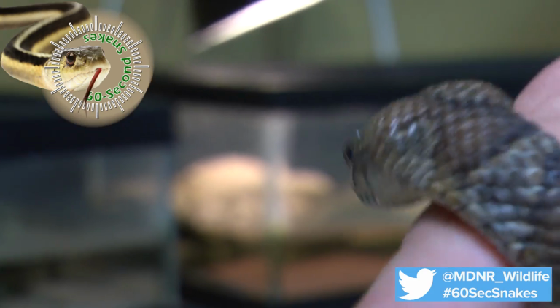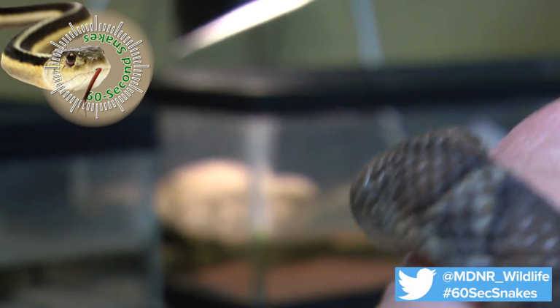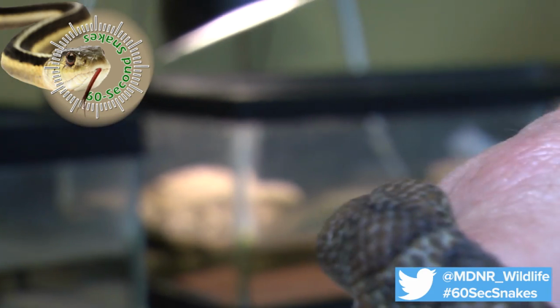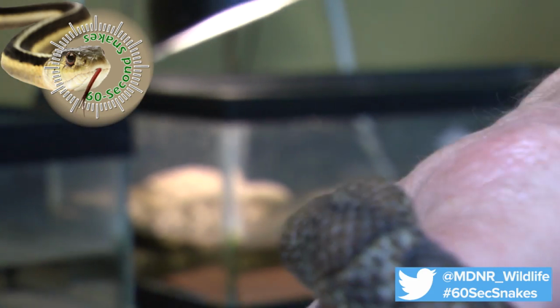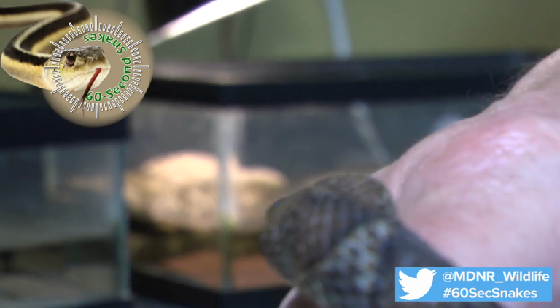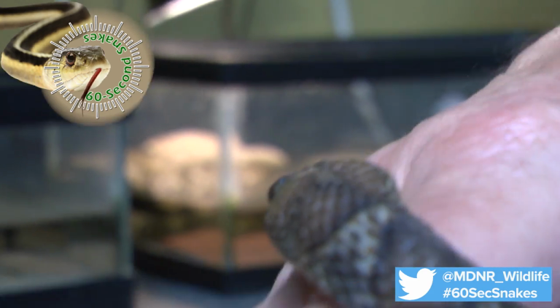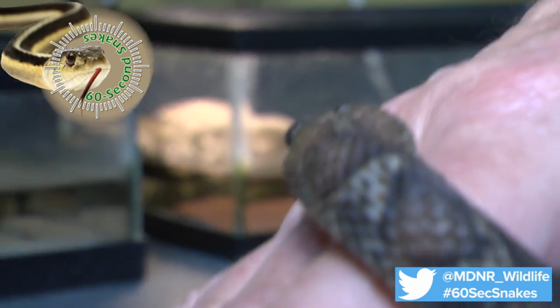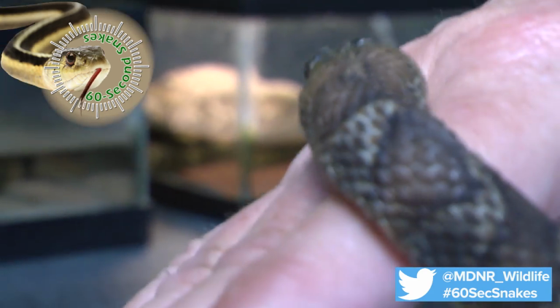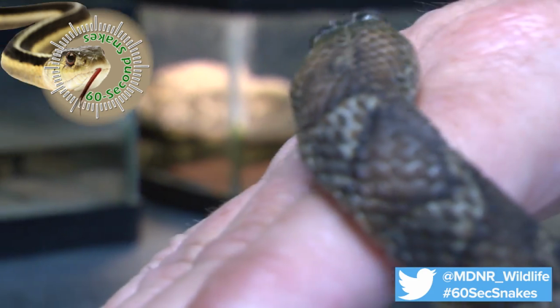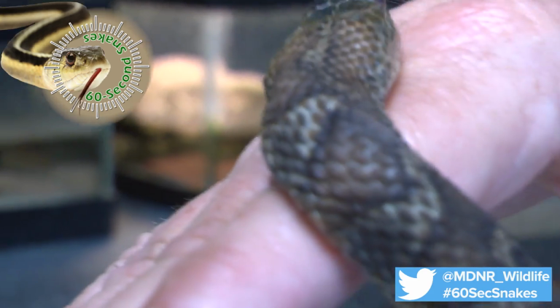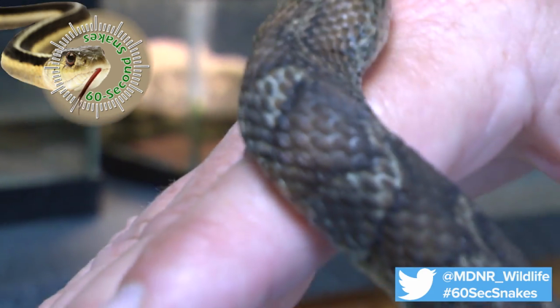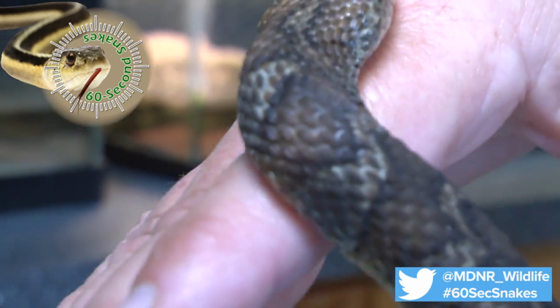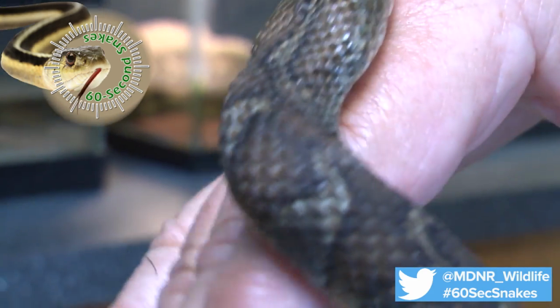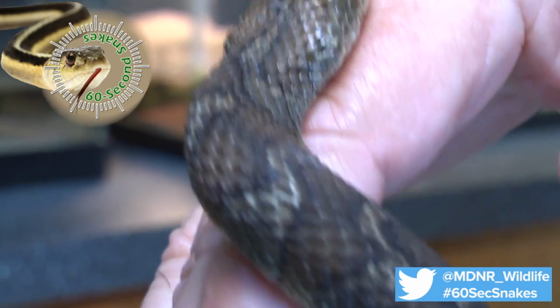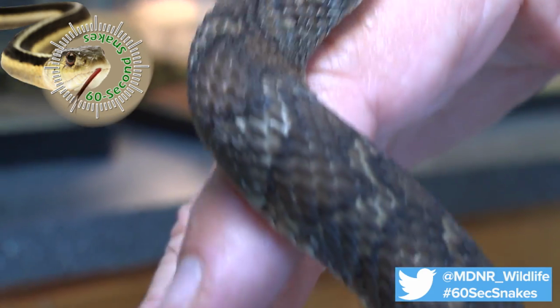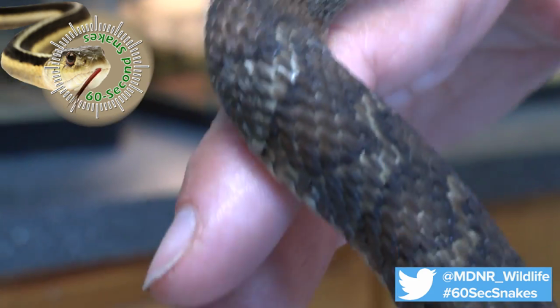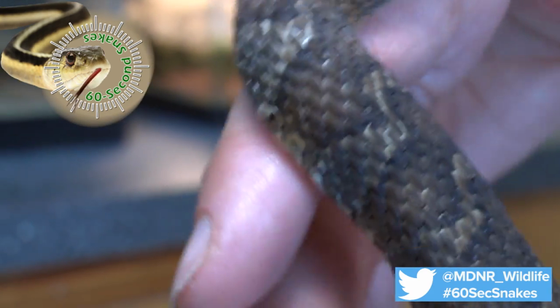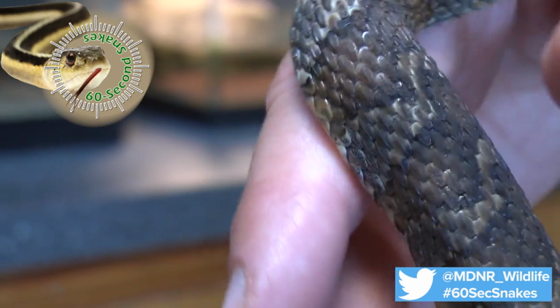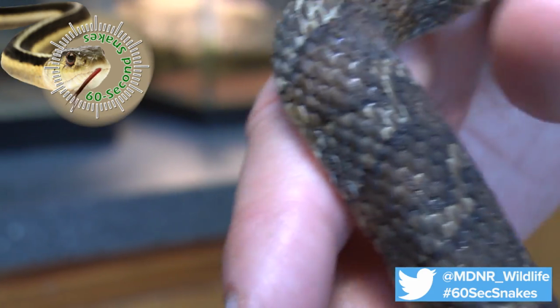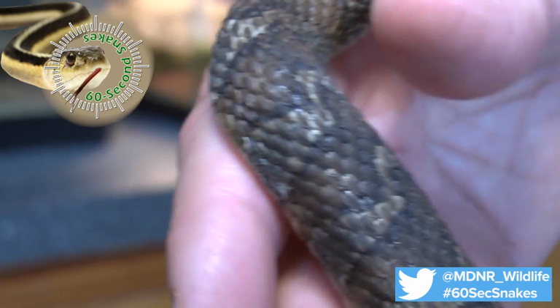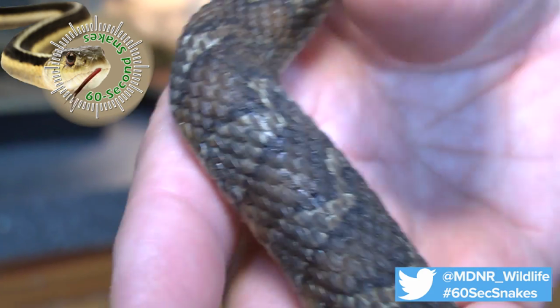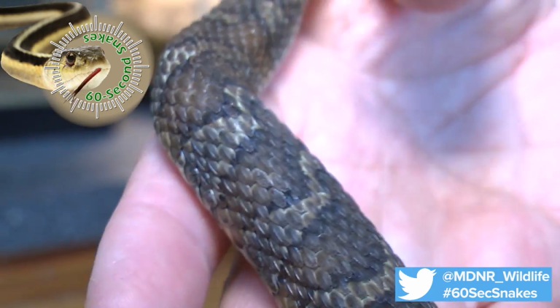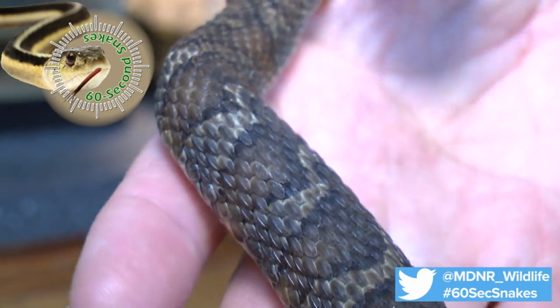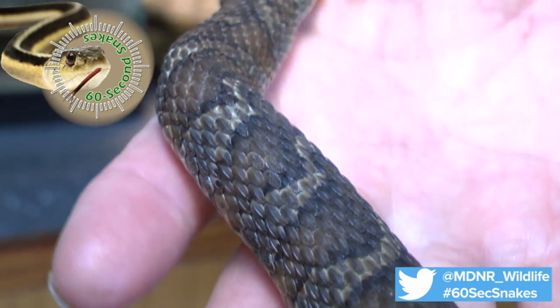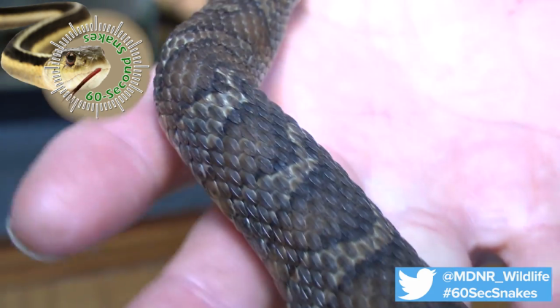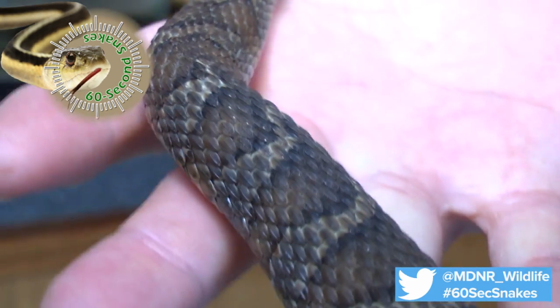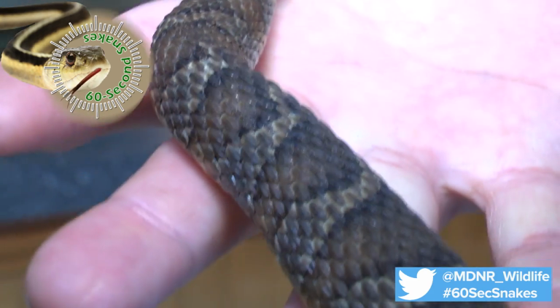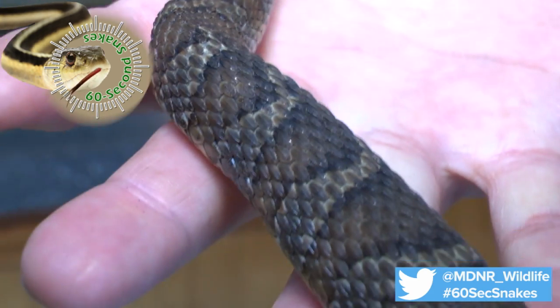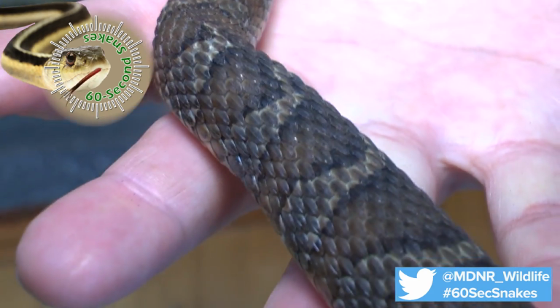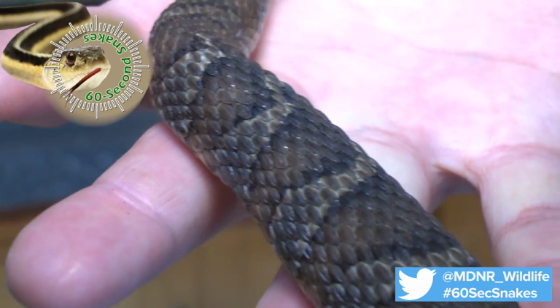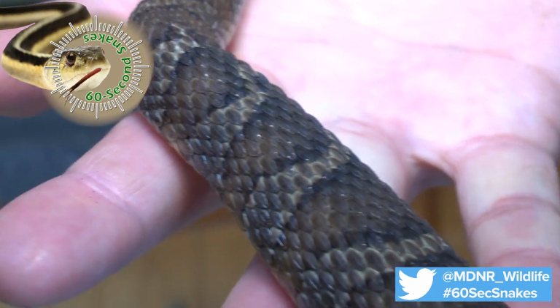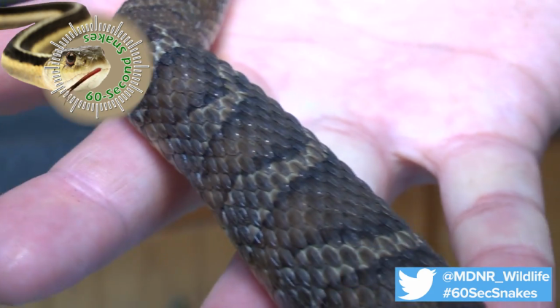Finally, examine the size. Adult northern water snakes range from 2 to 4 feet in length.